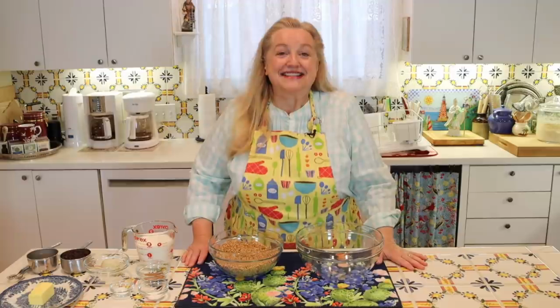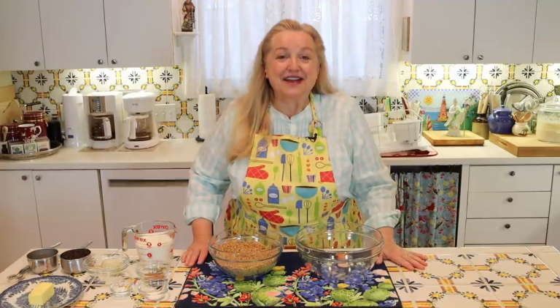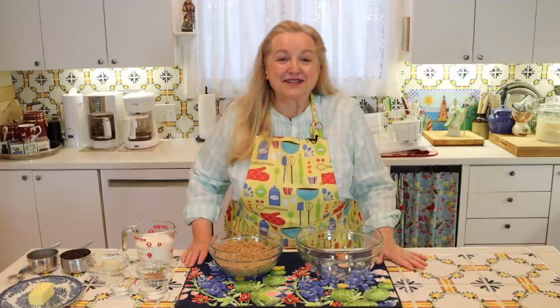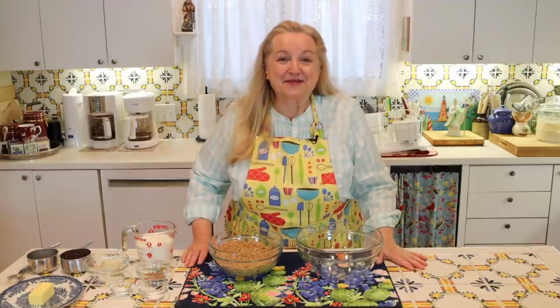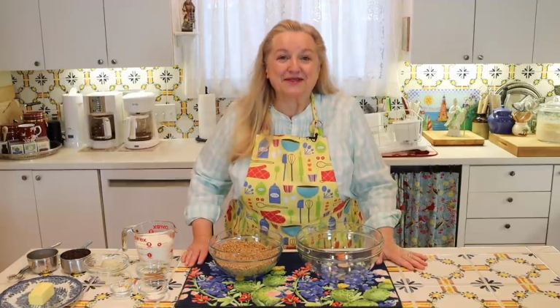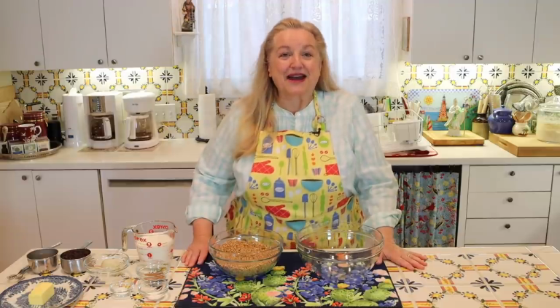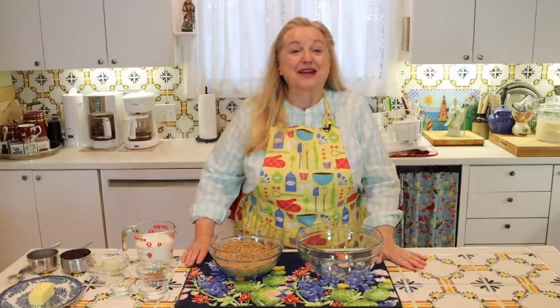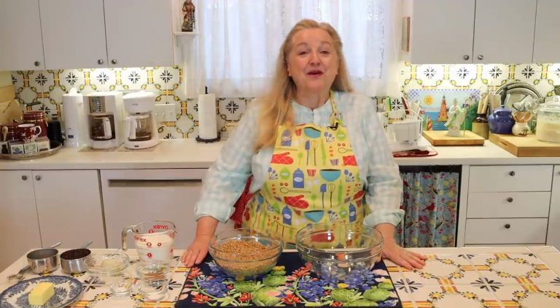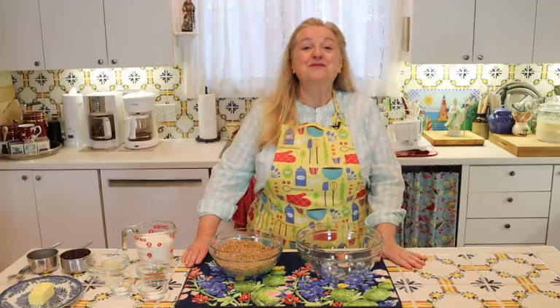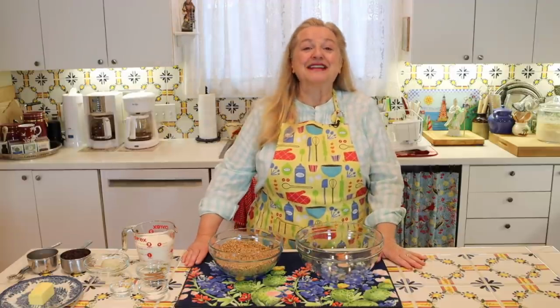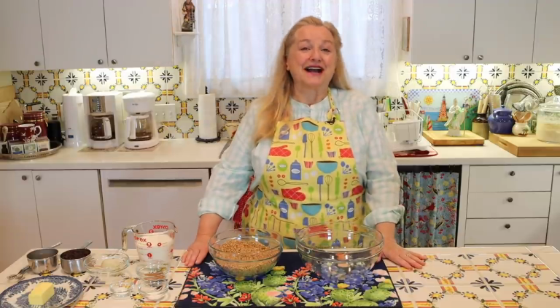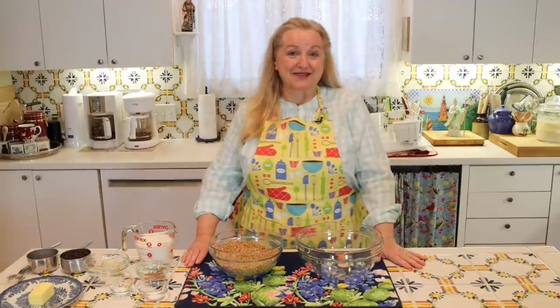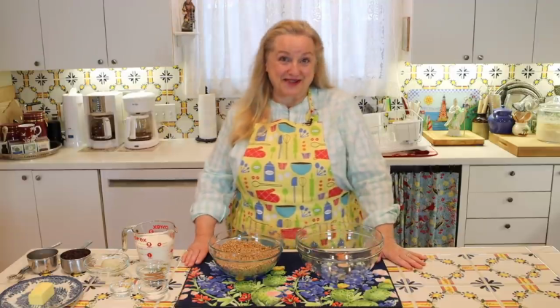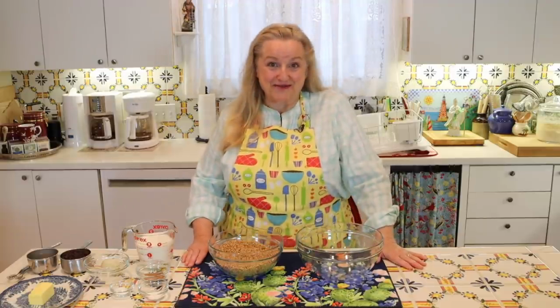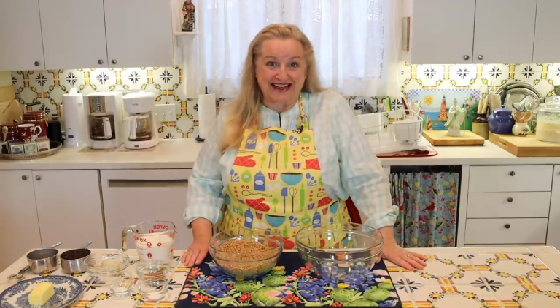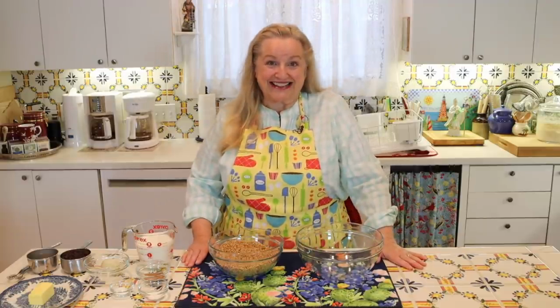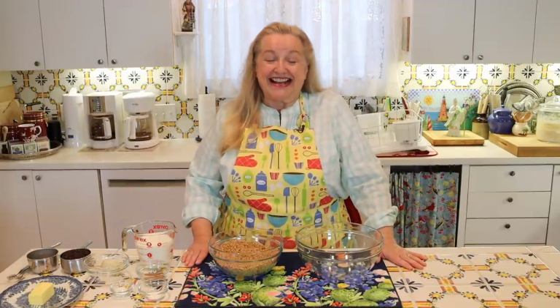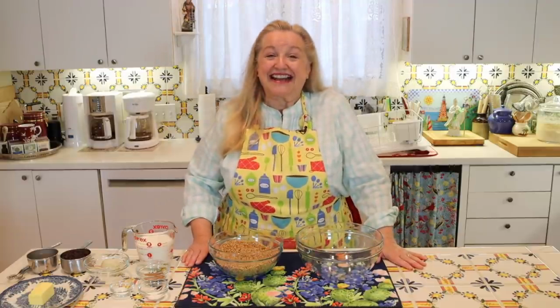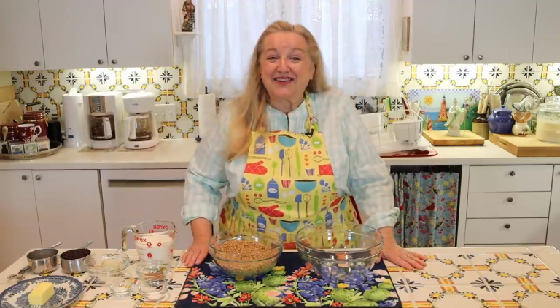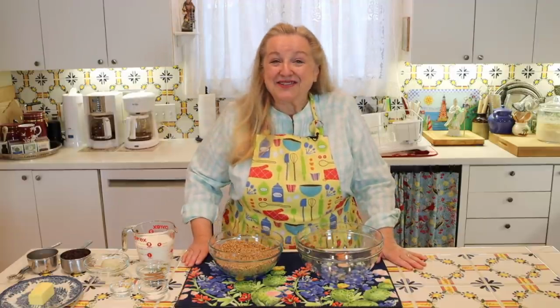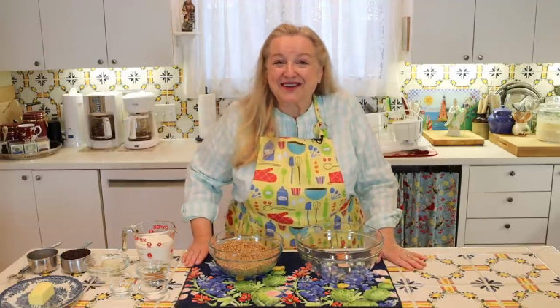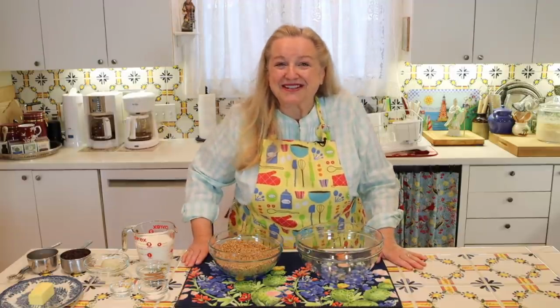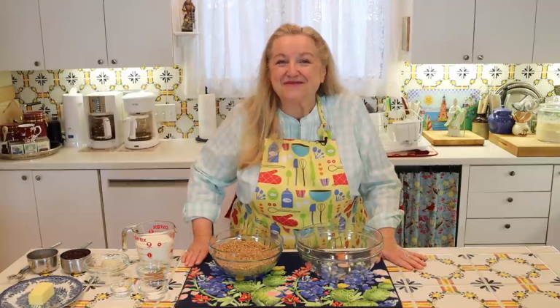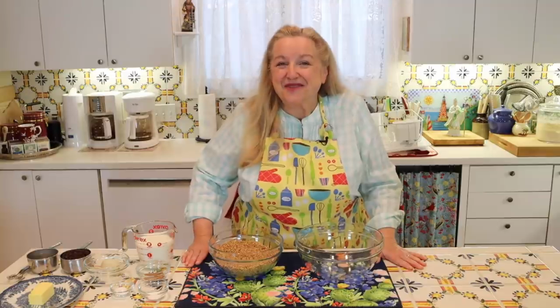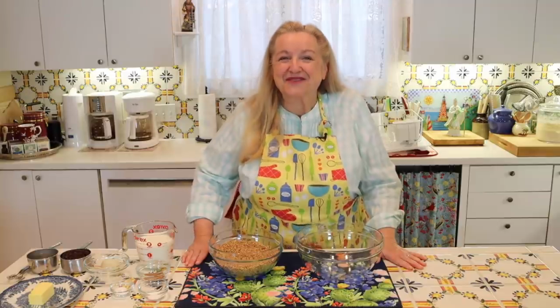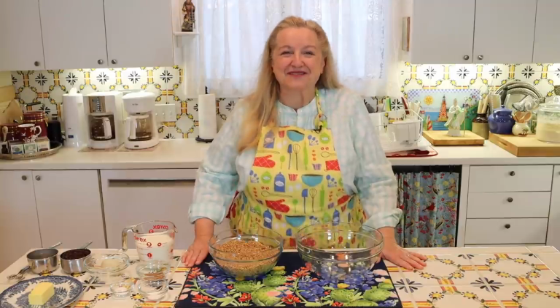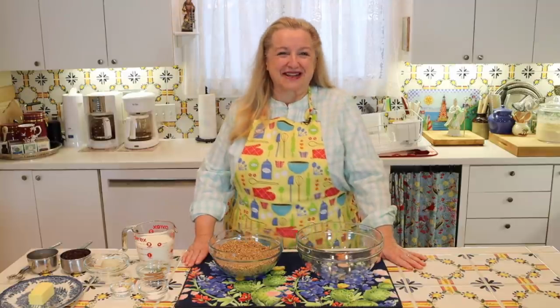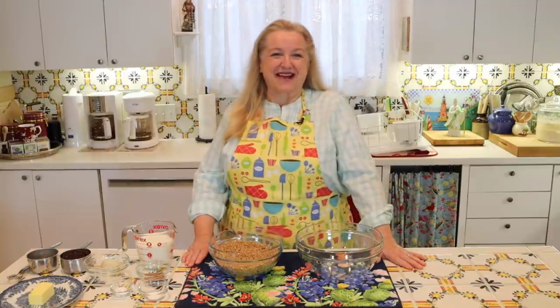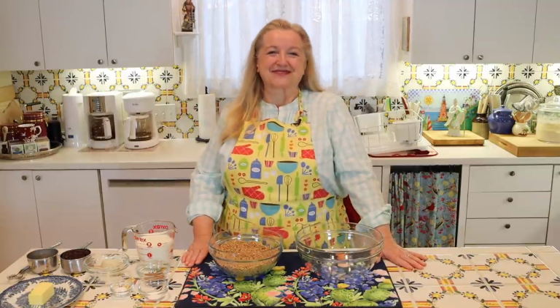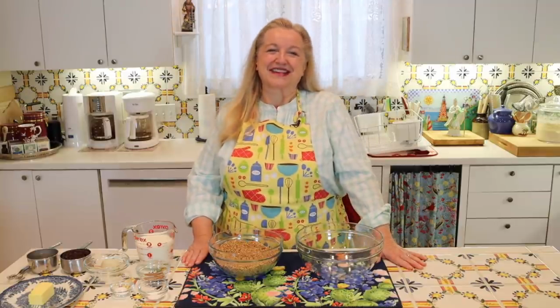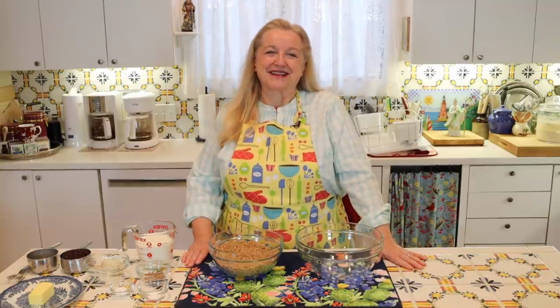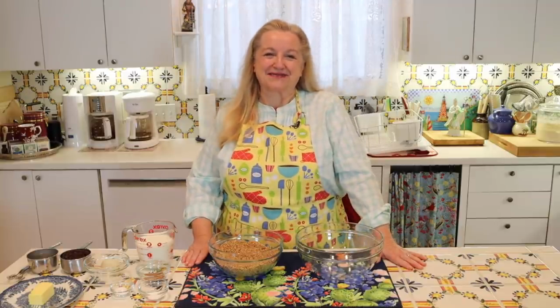Today I want to share with you how to make whole wheat Irish soda bread. And I also want to share more favorite St. Patrick's Day recipes.